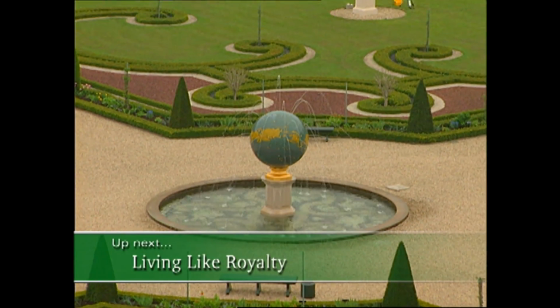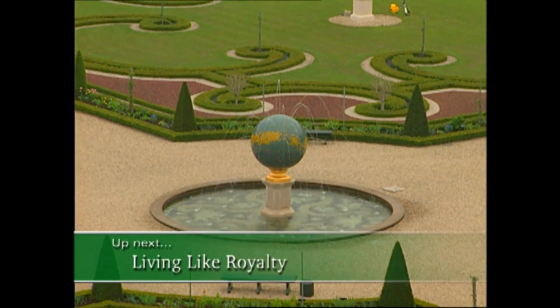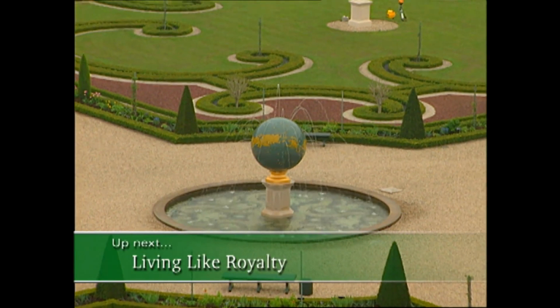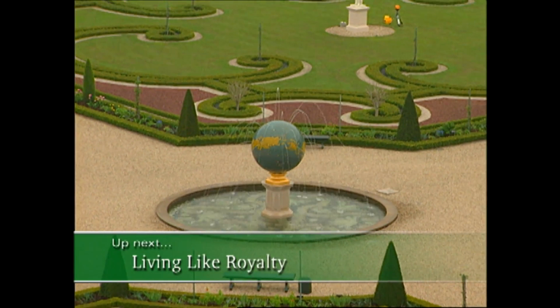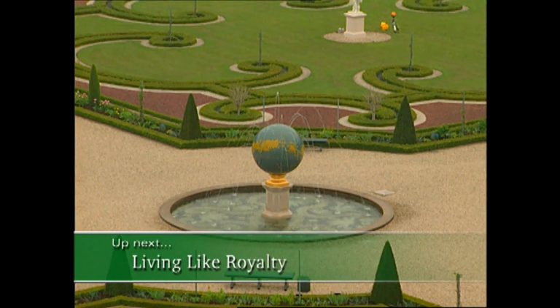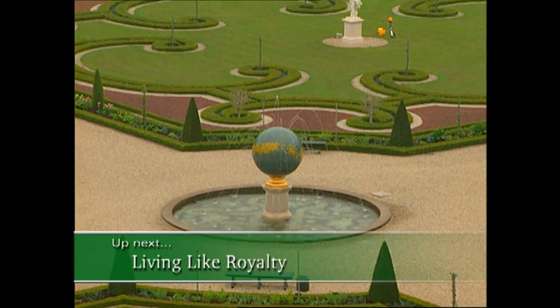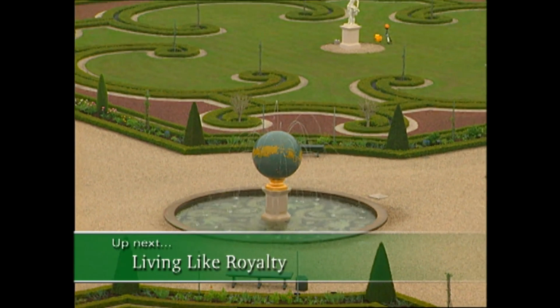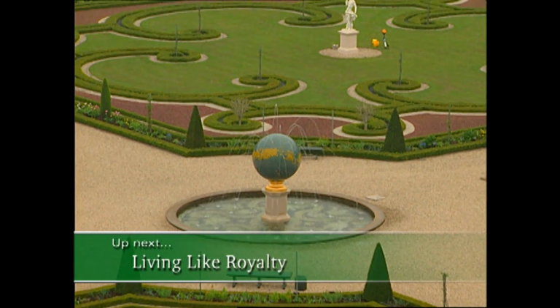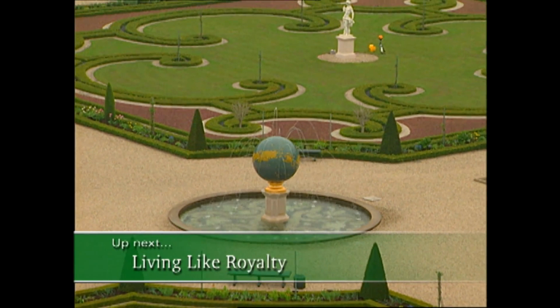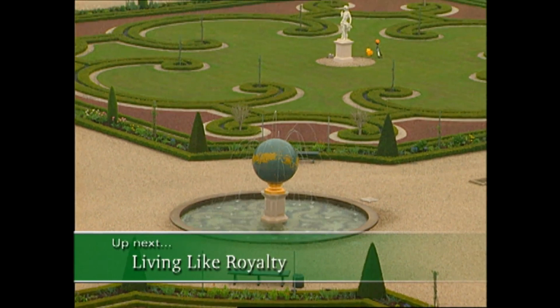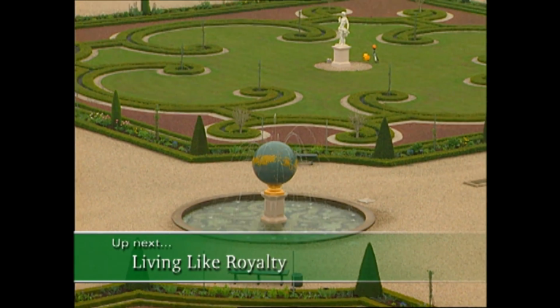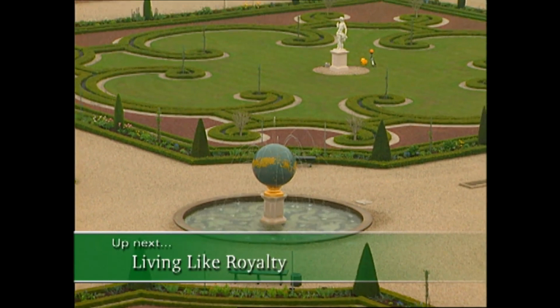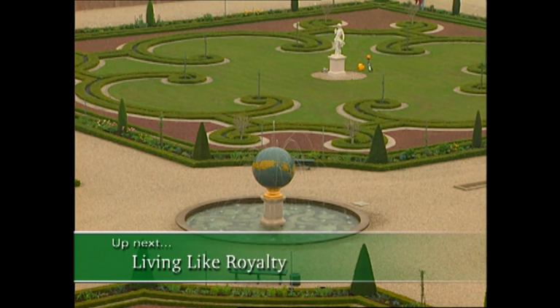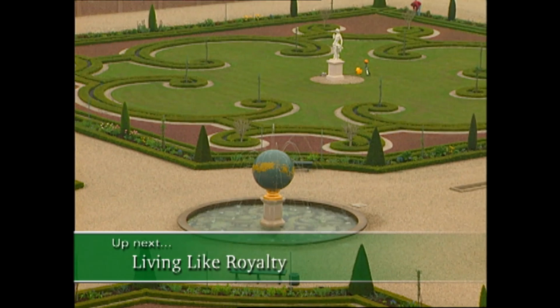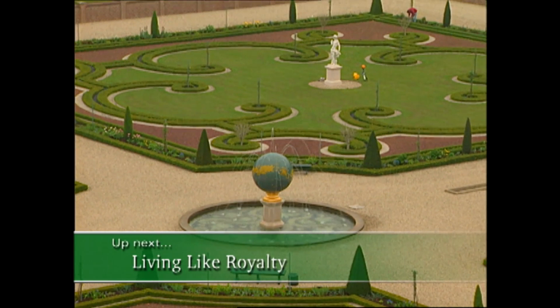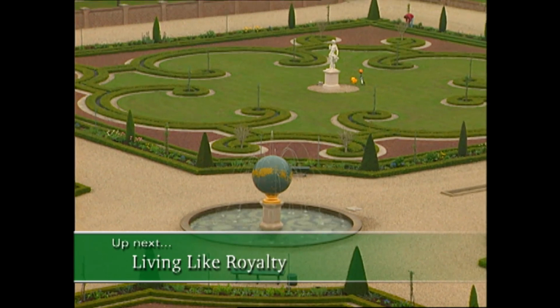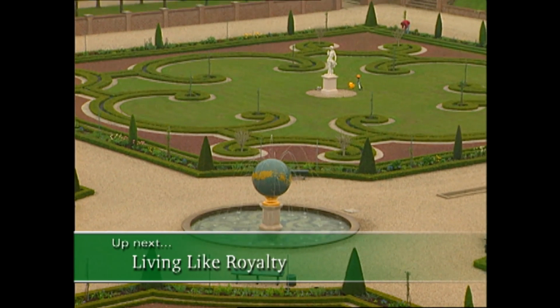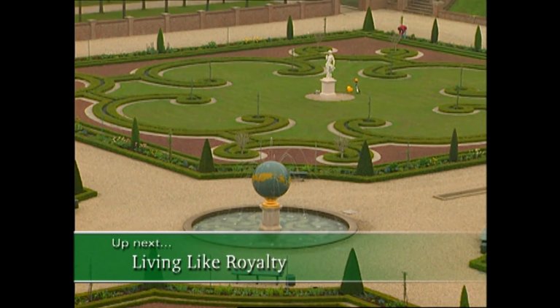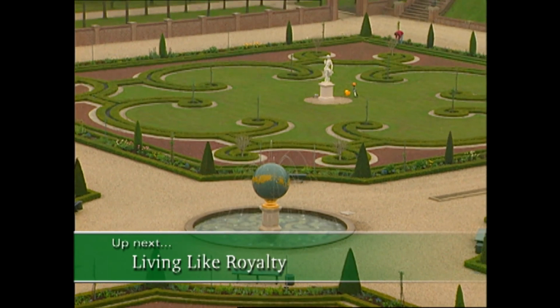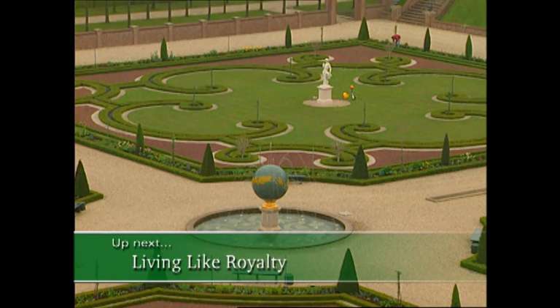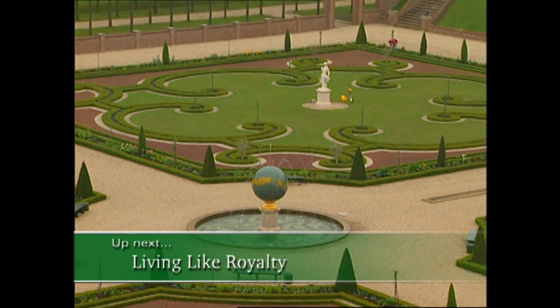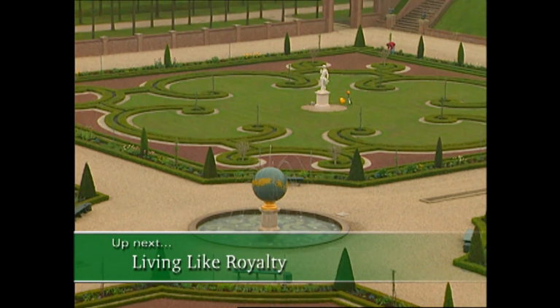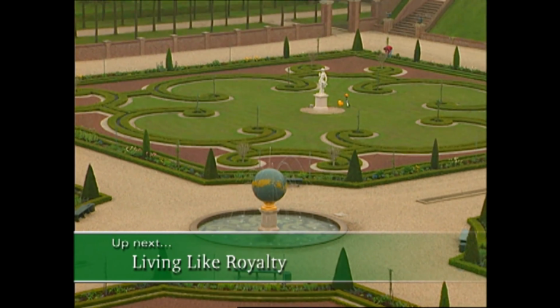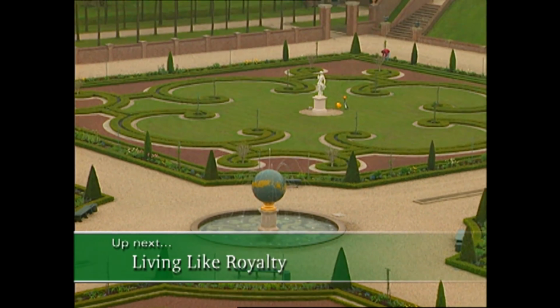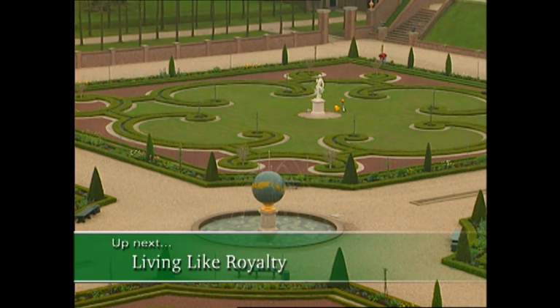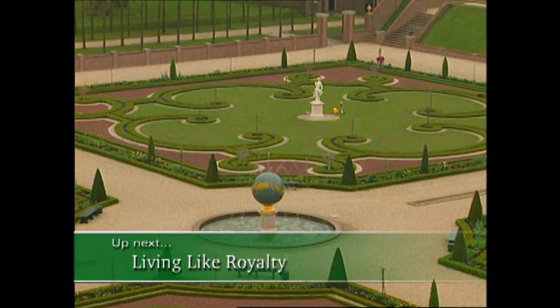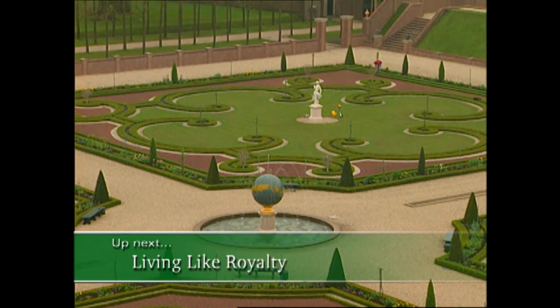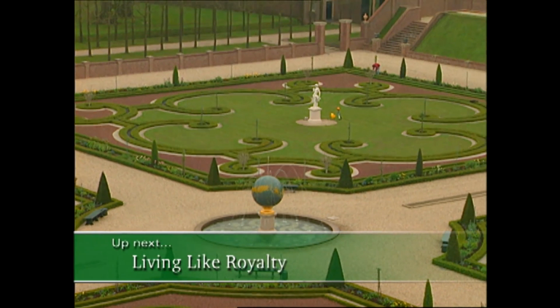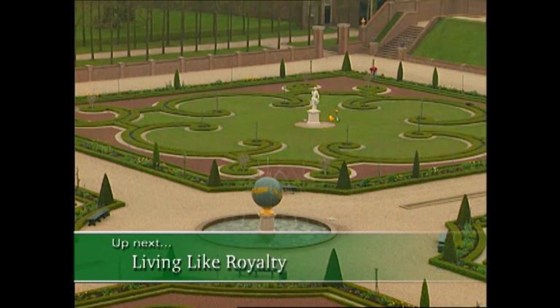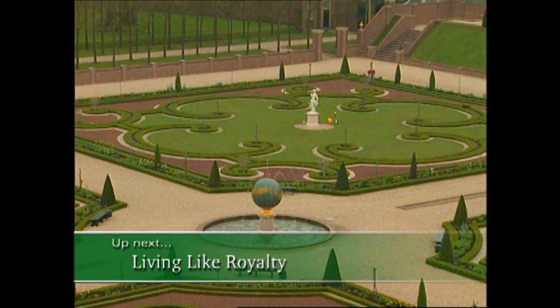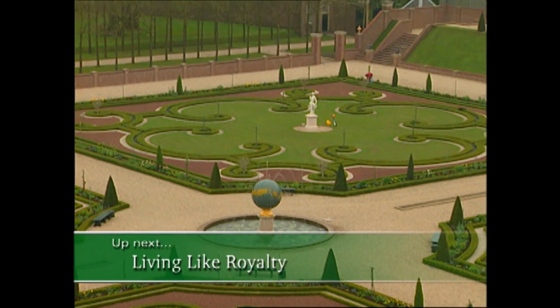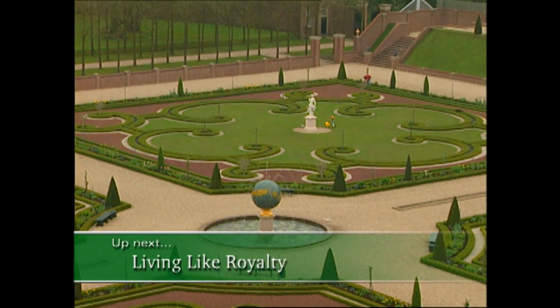Let's get on the road and travel back in time to a 17th century garden — Holland's Palace Het Loo.